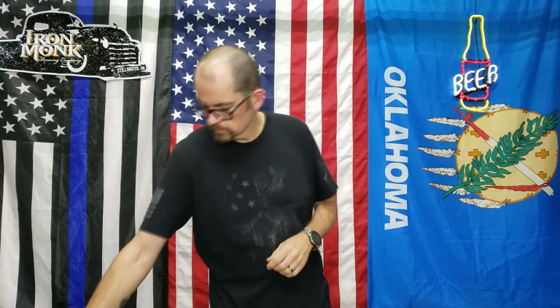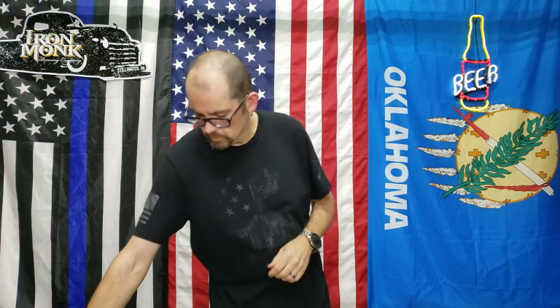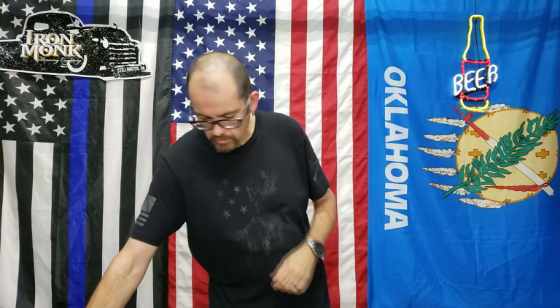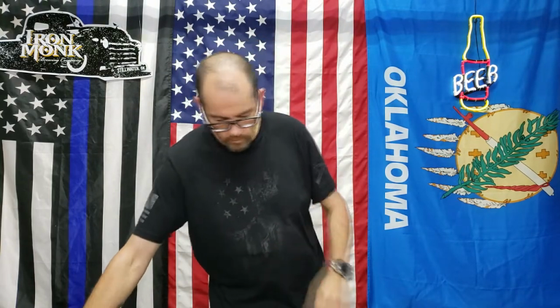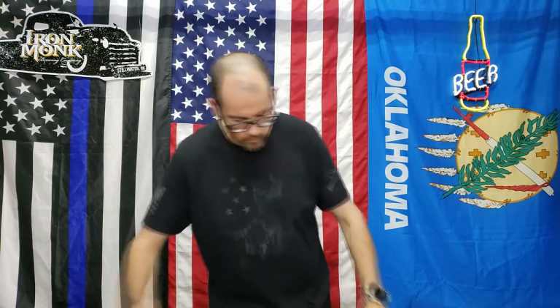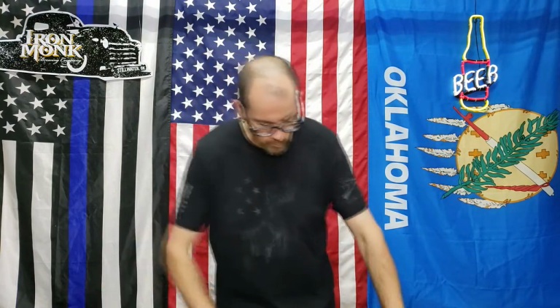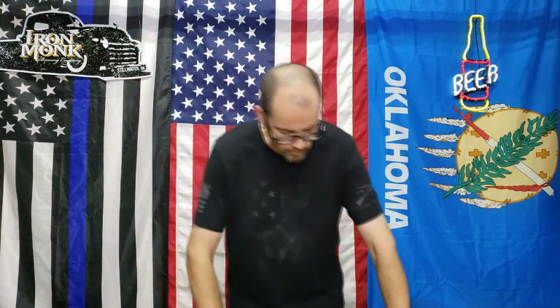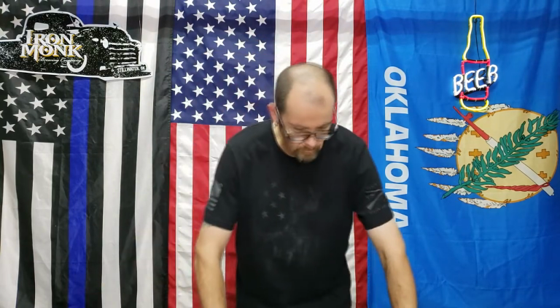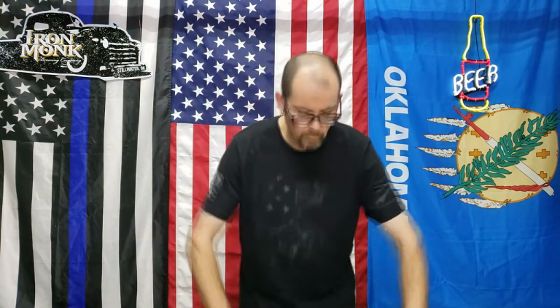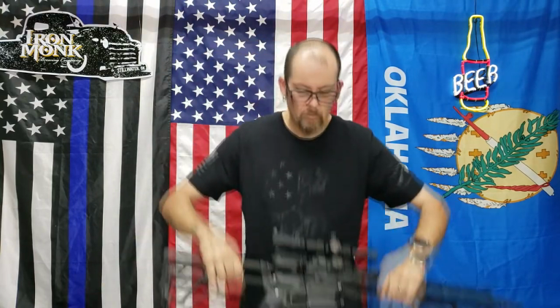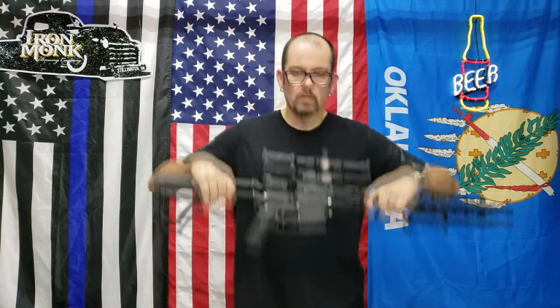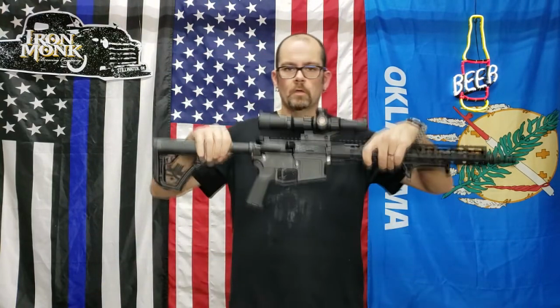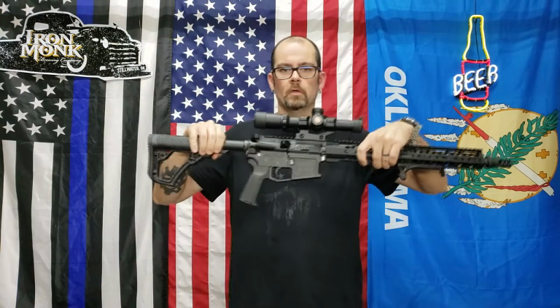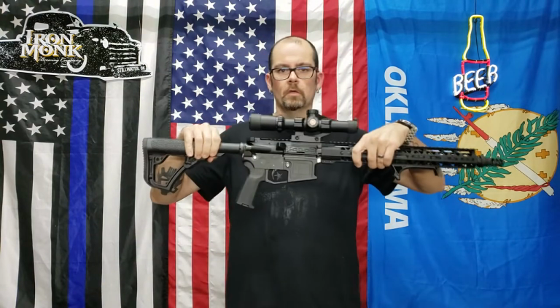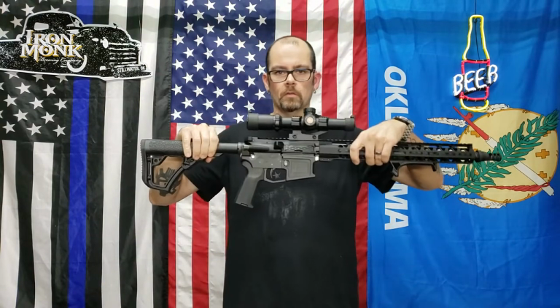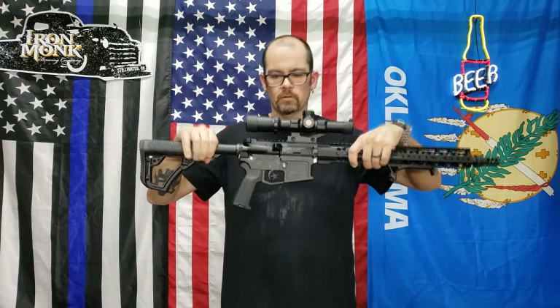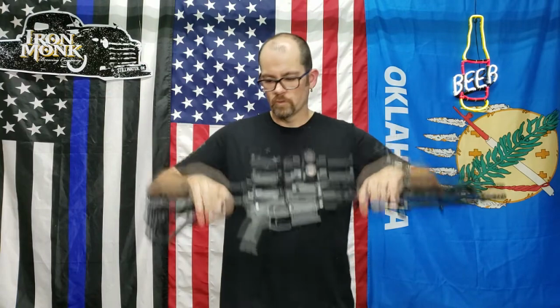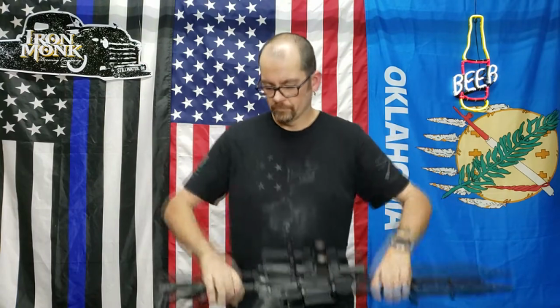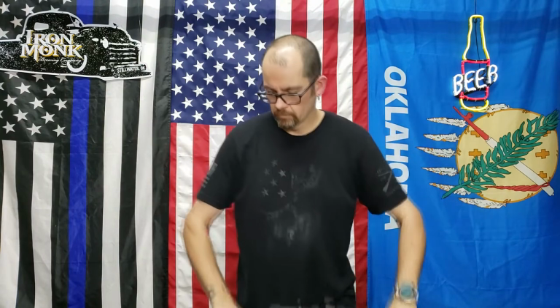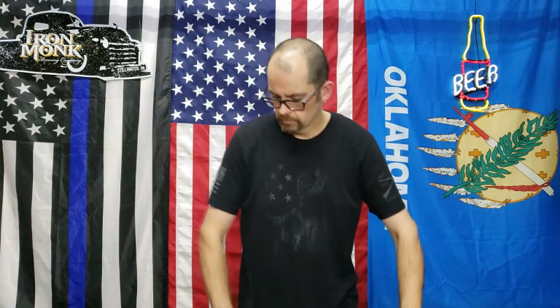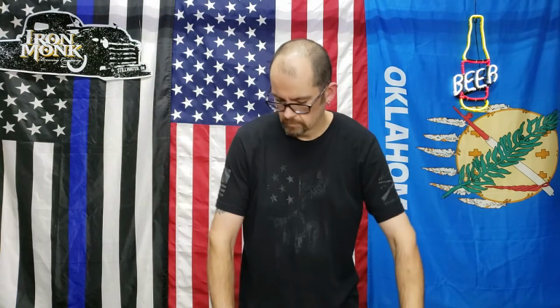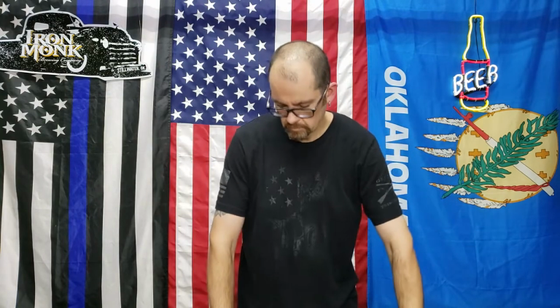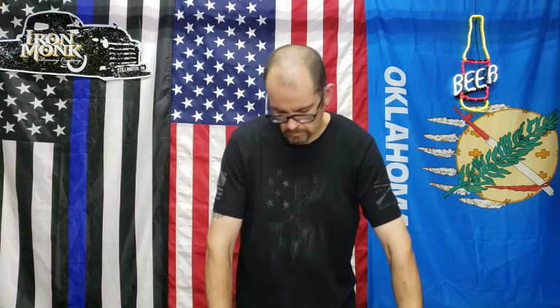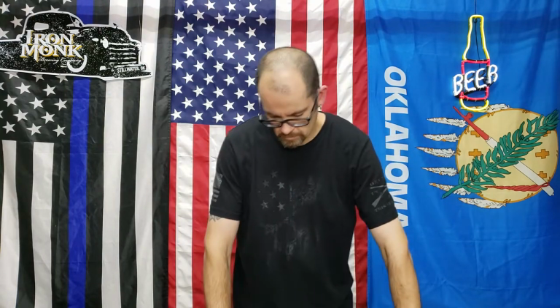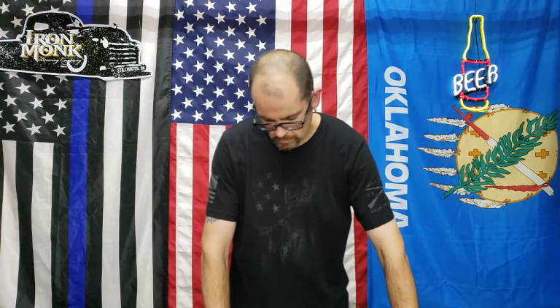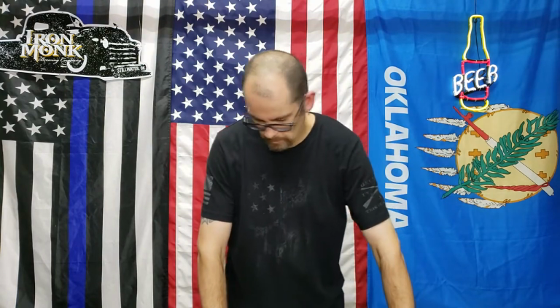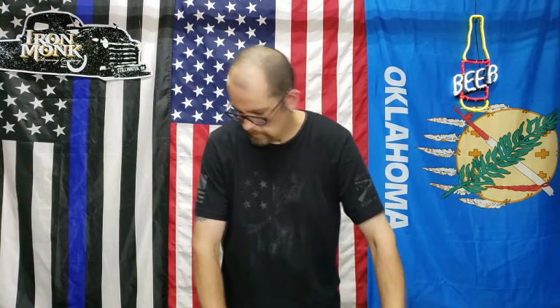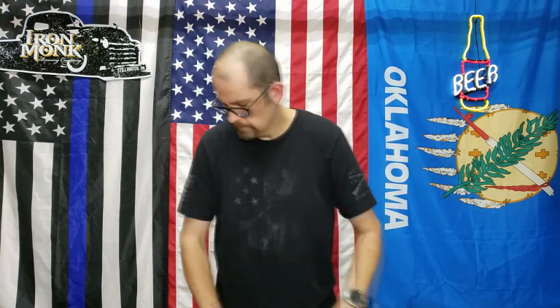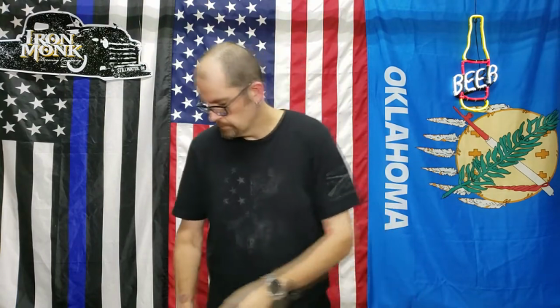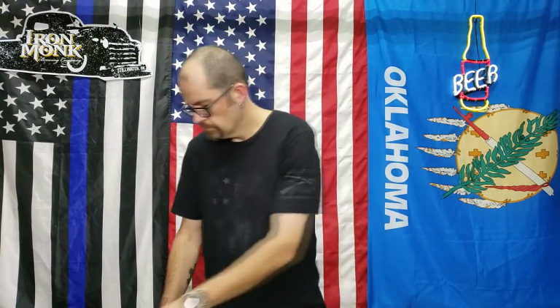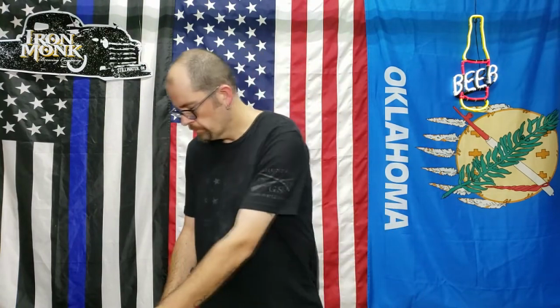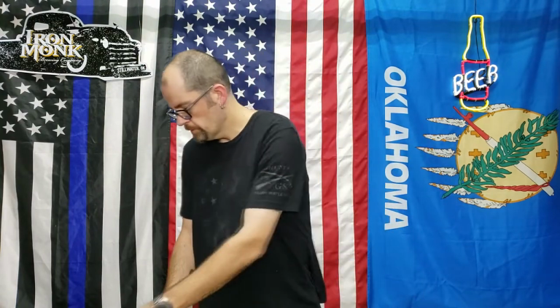It's going to be going on this rifle, which is a .223.